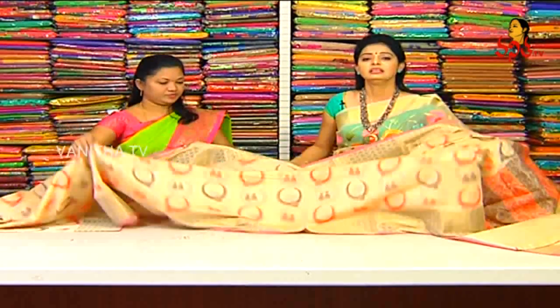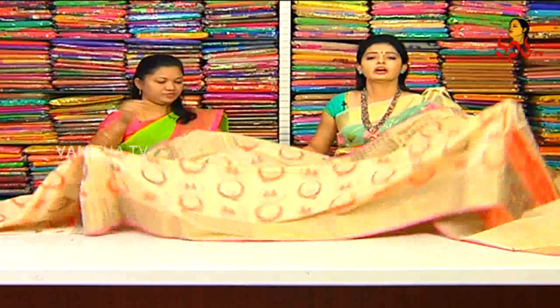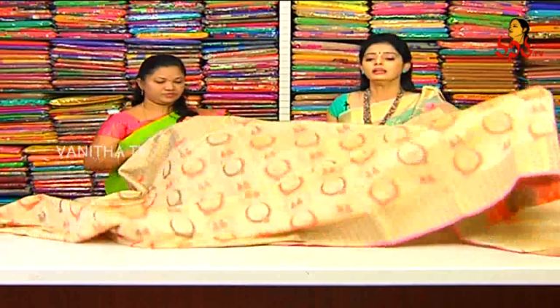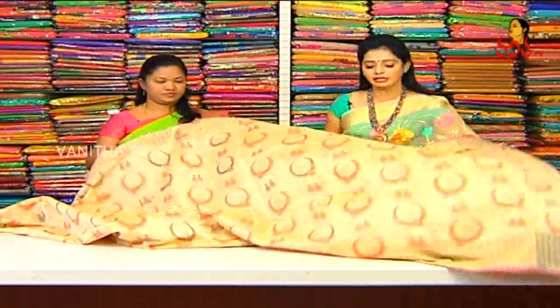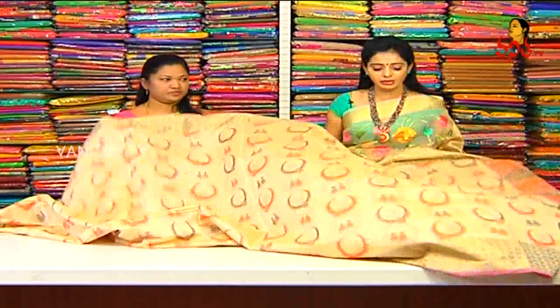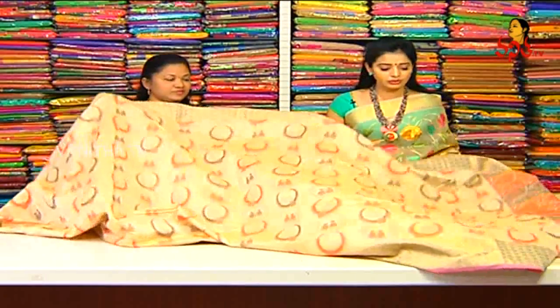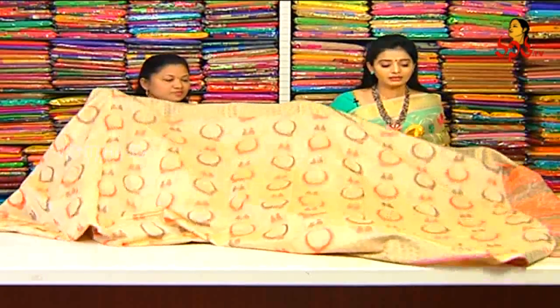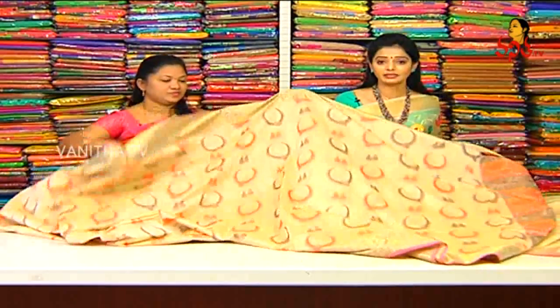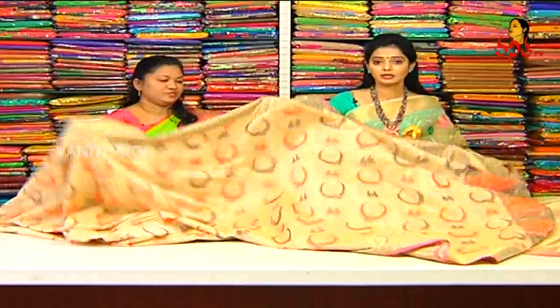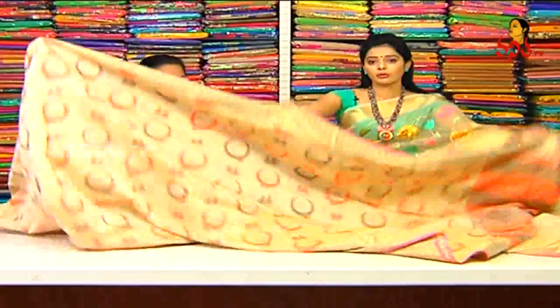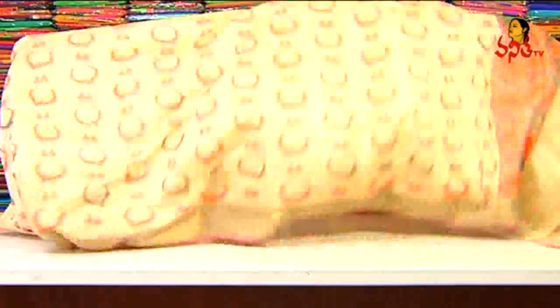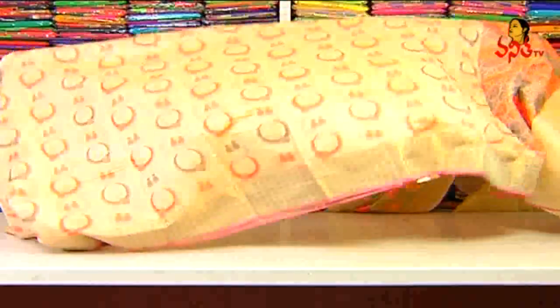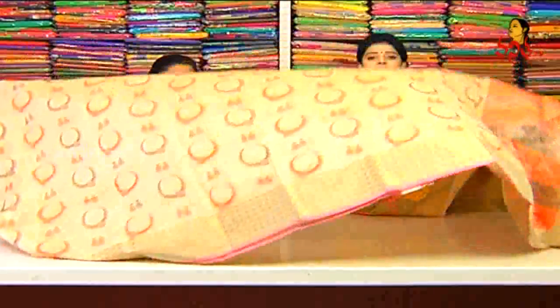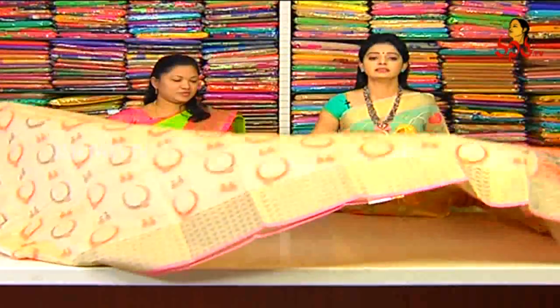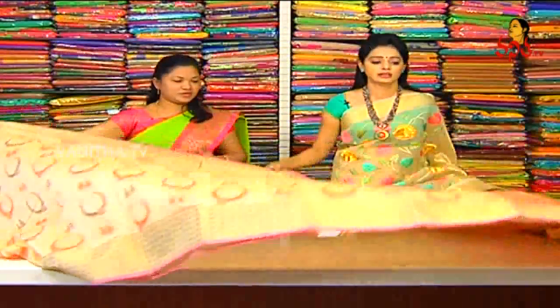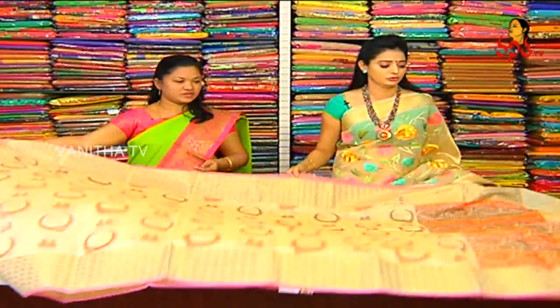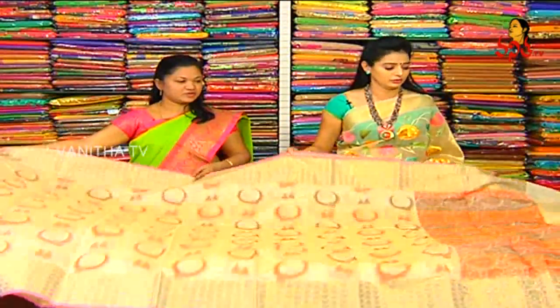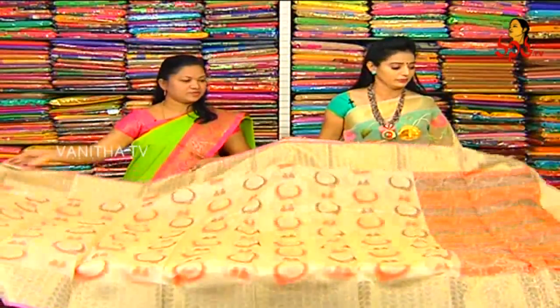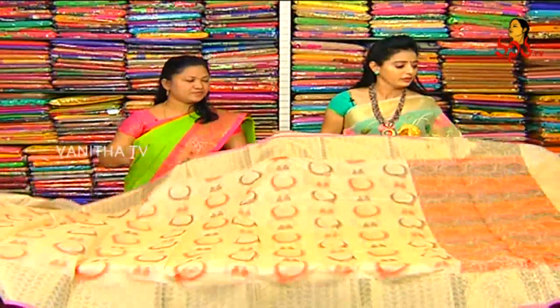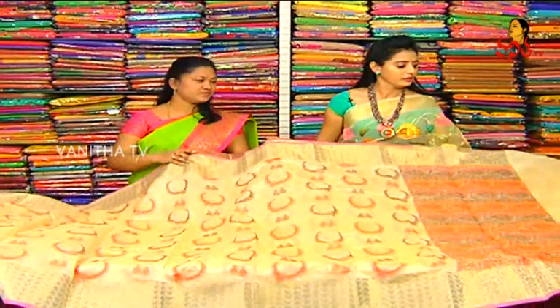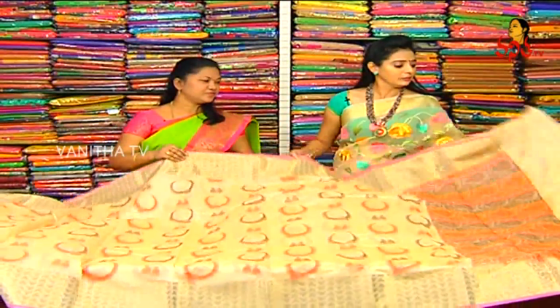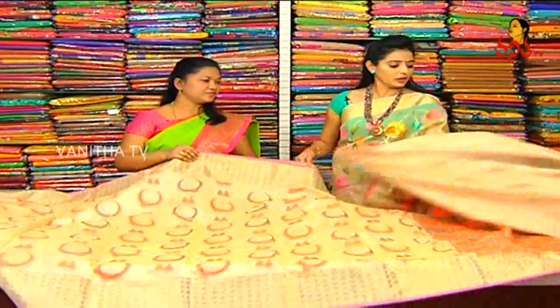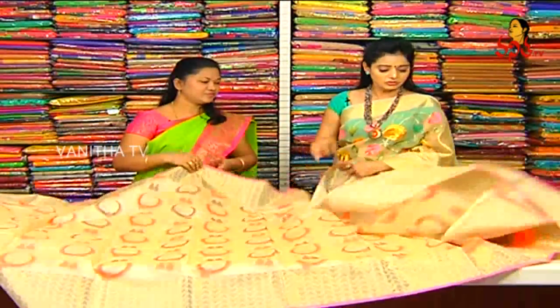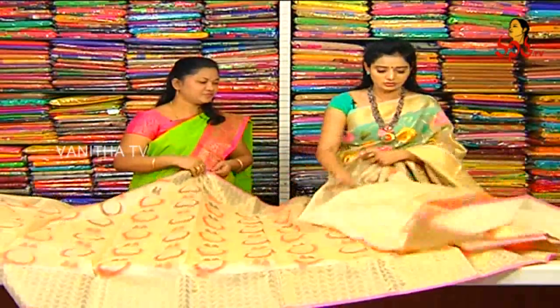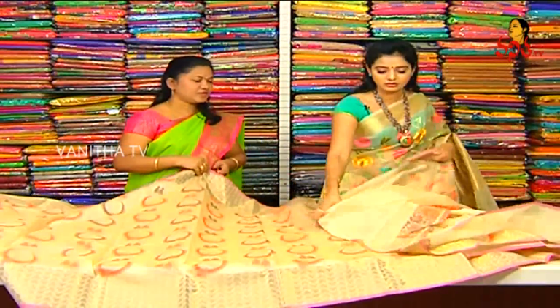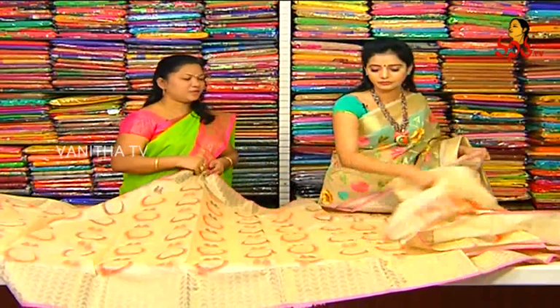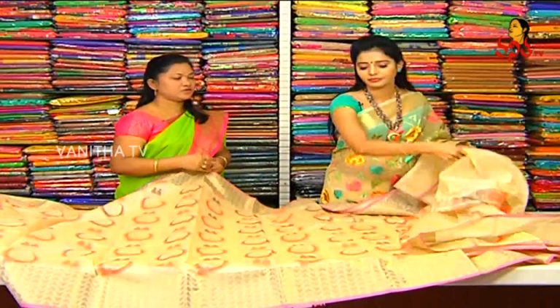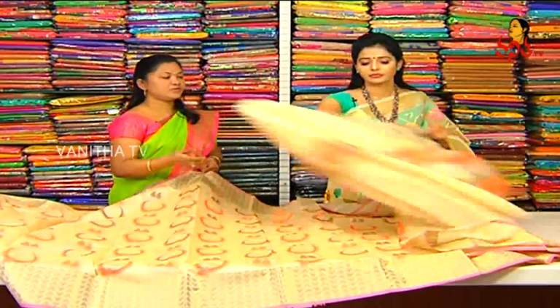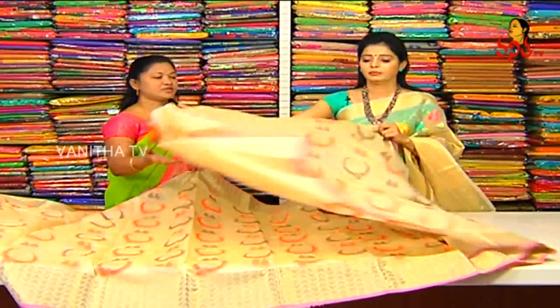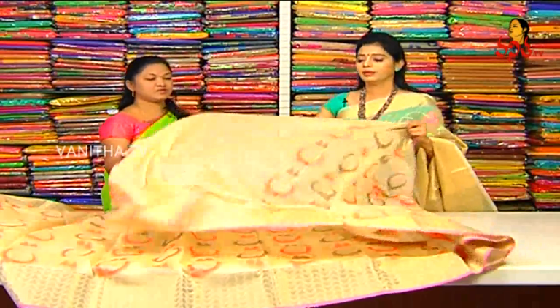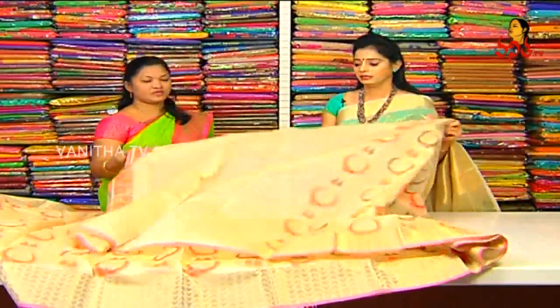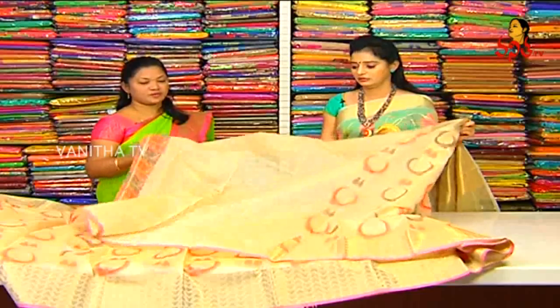We have a very light white. We have a nice color. This is very very light color. So, we have a same combination.